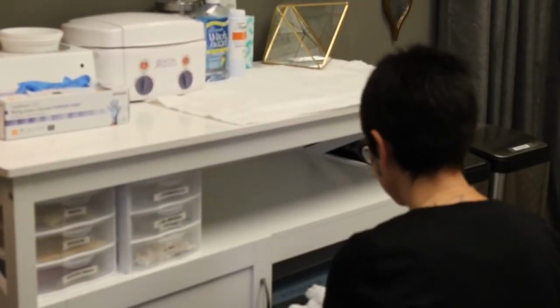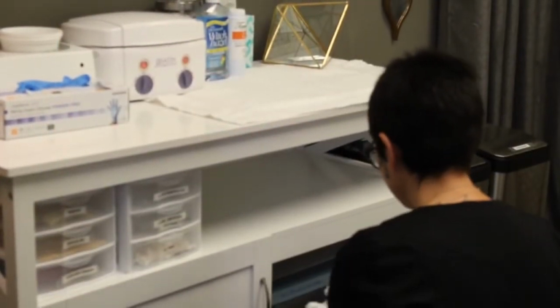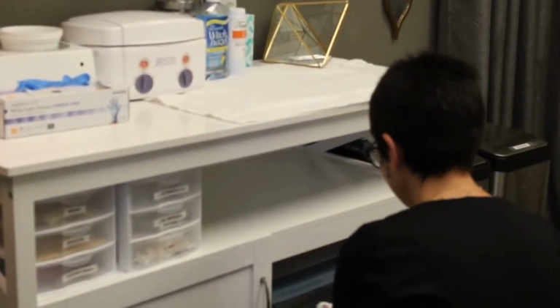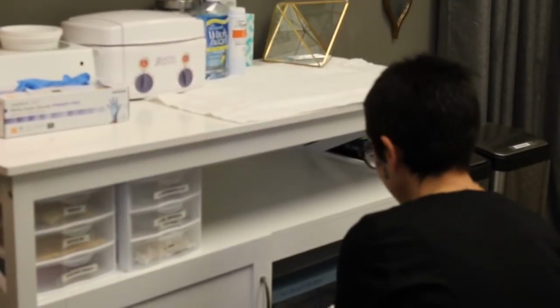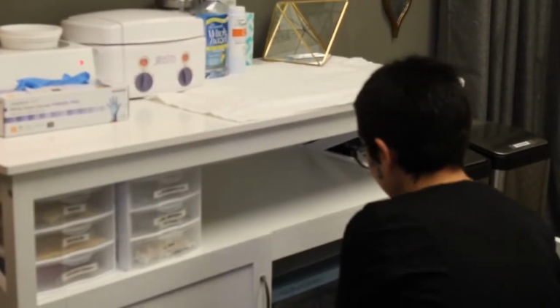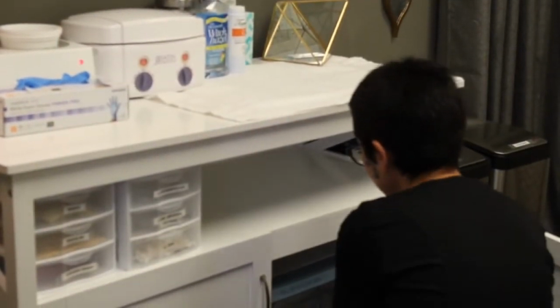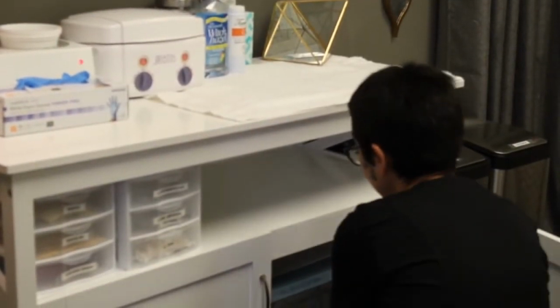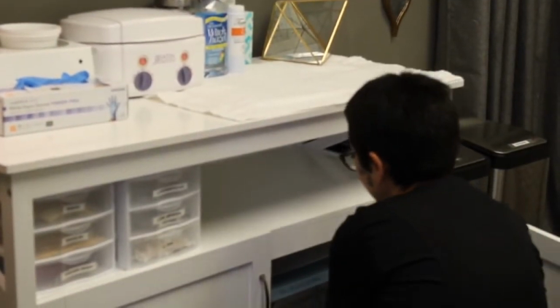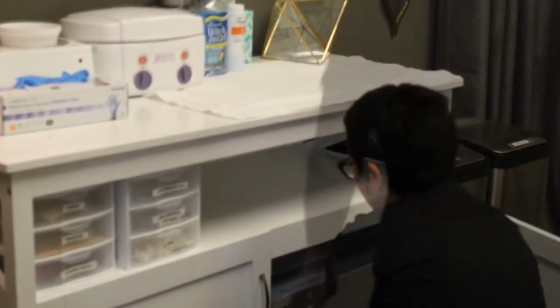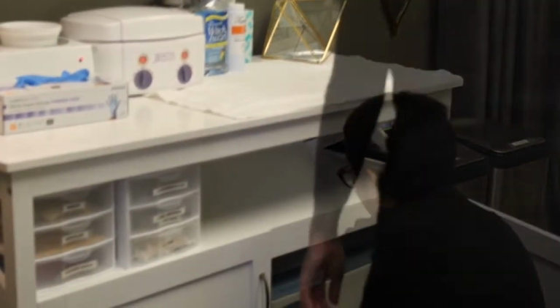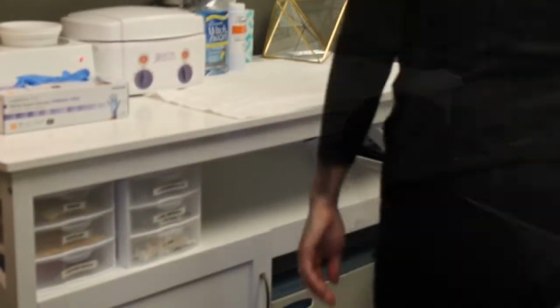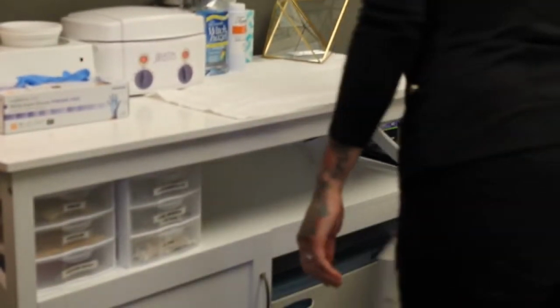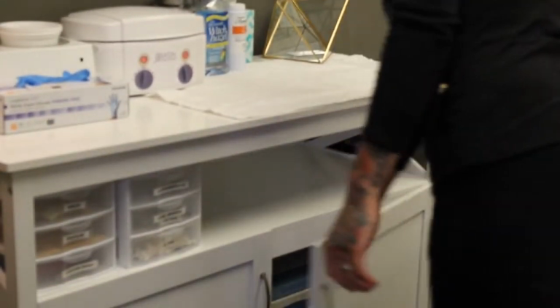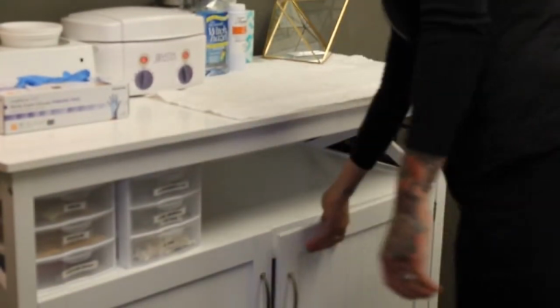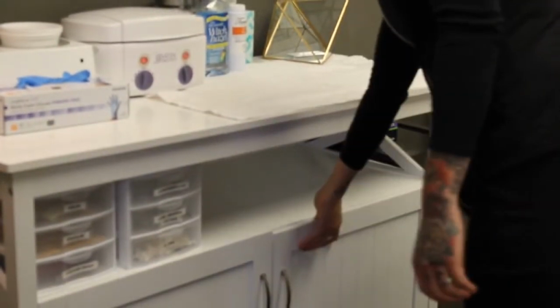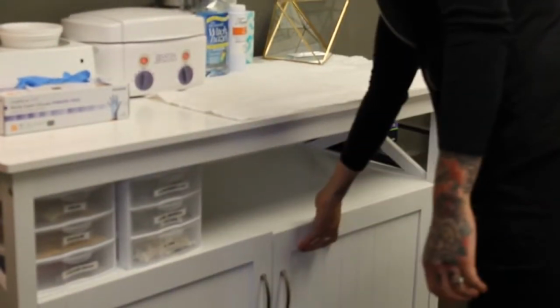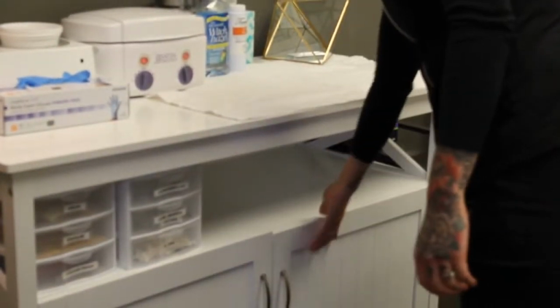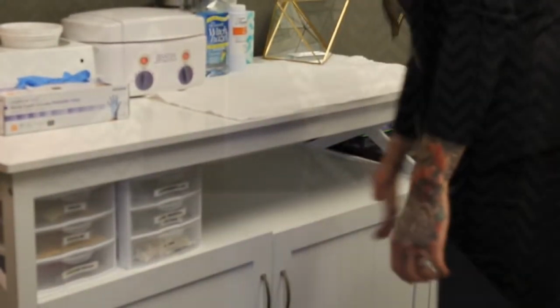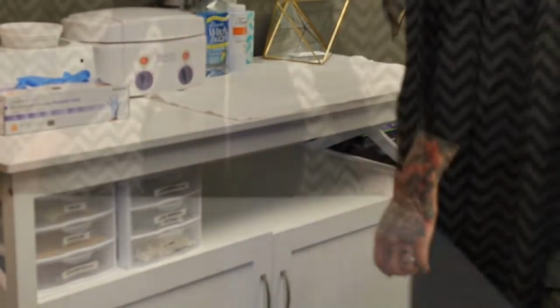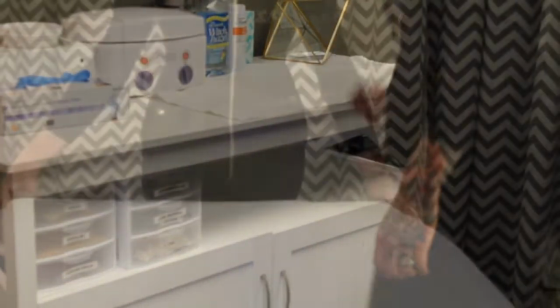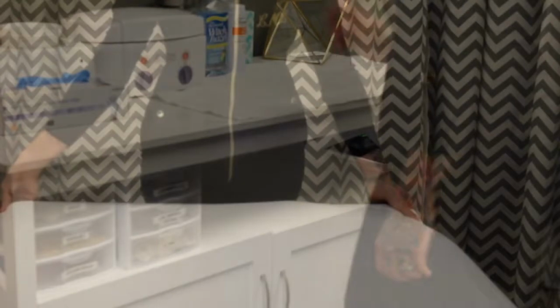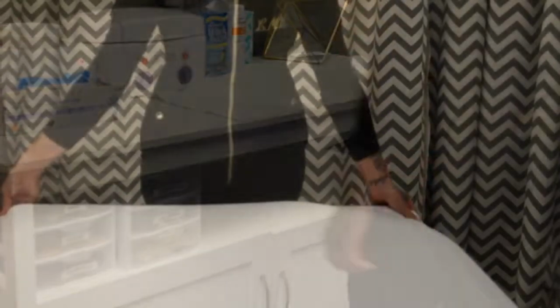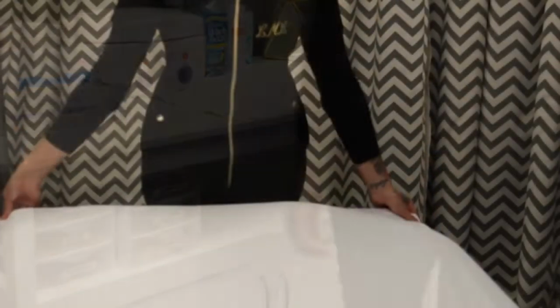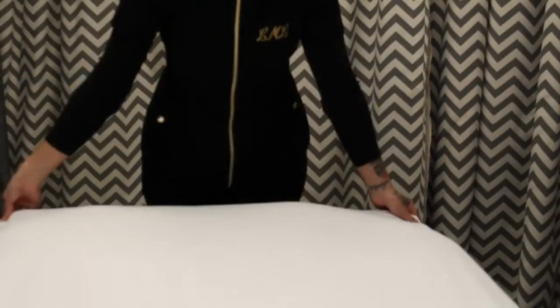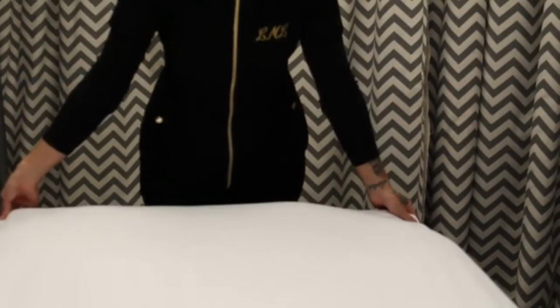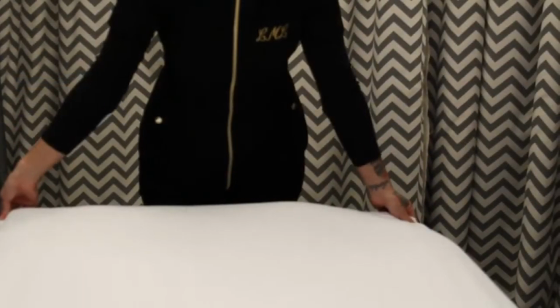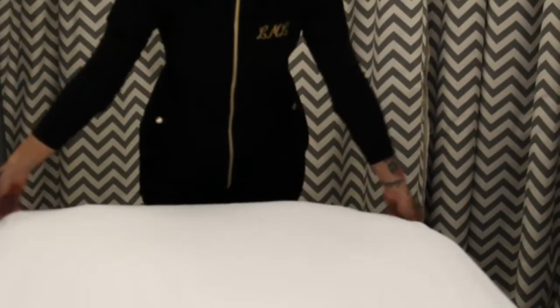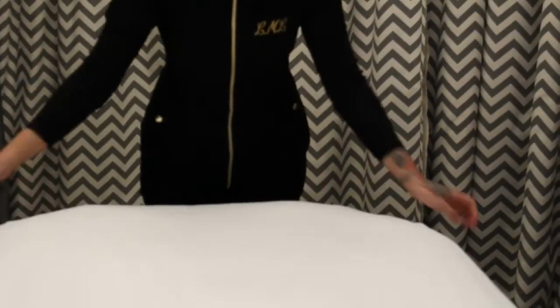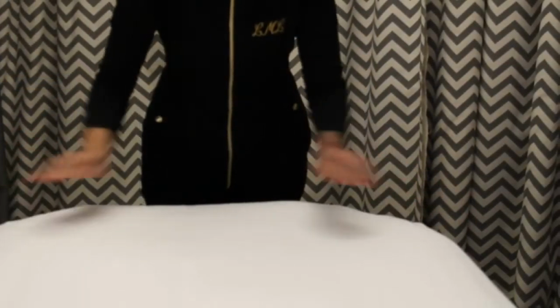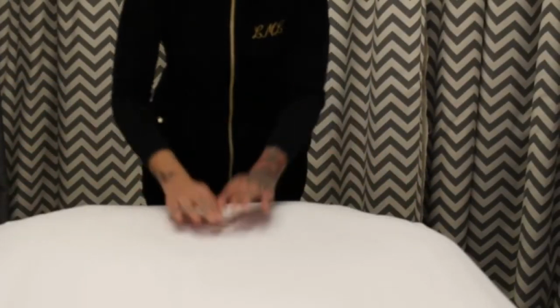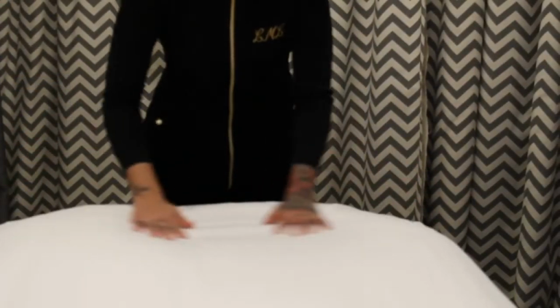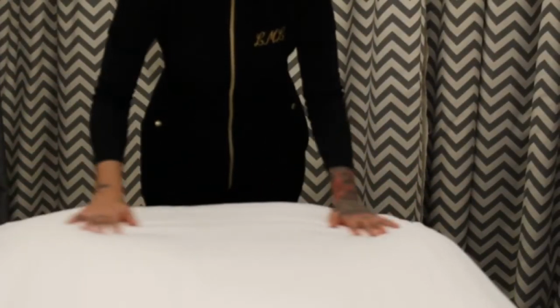For those that have never been sugared, let's walk you through what a typical appointment would look like.